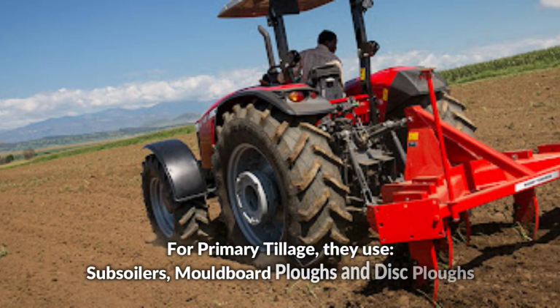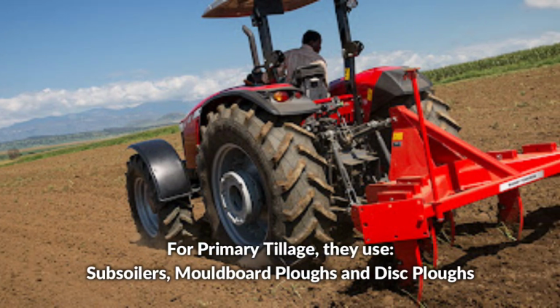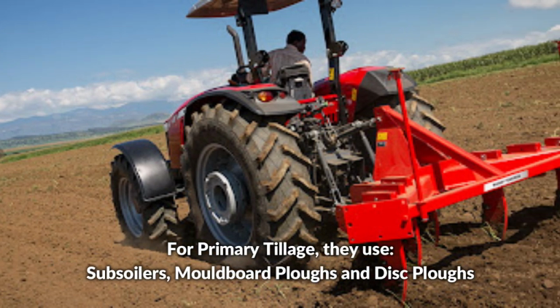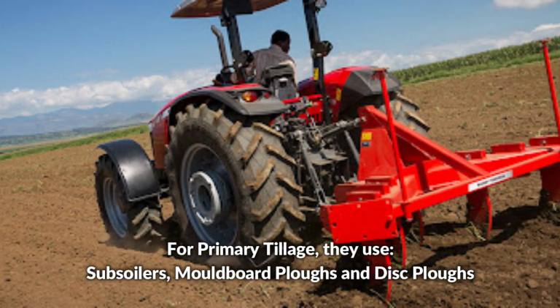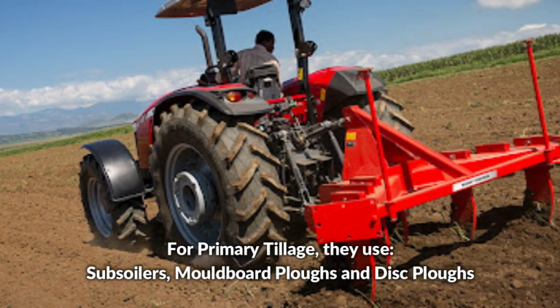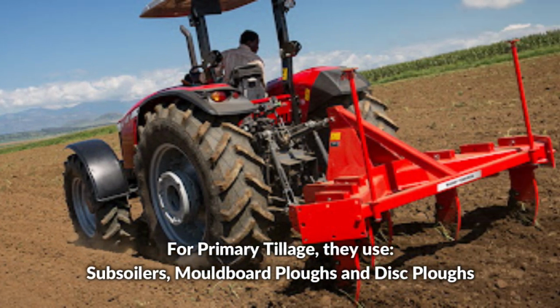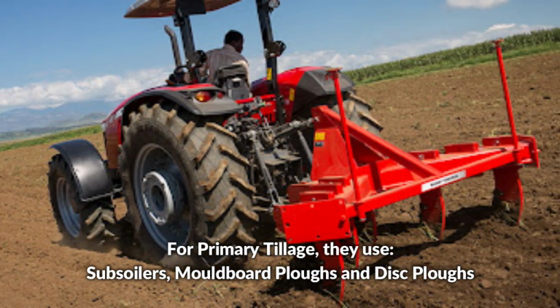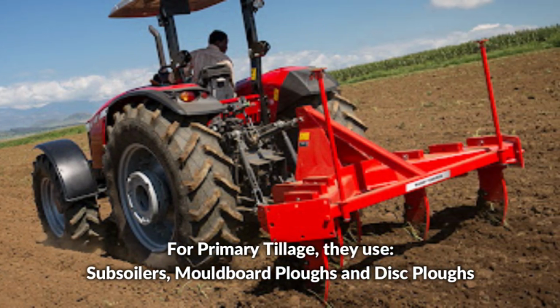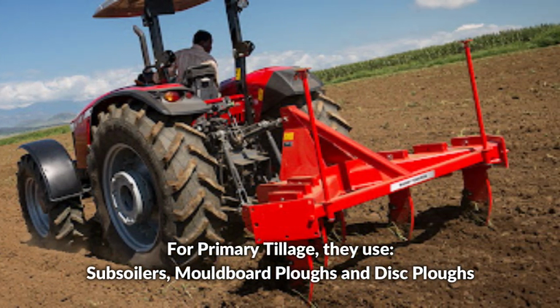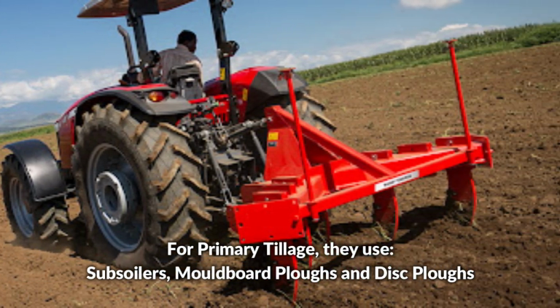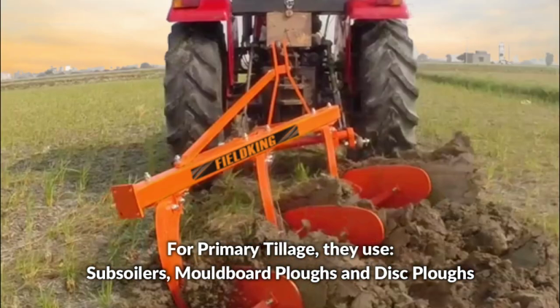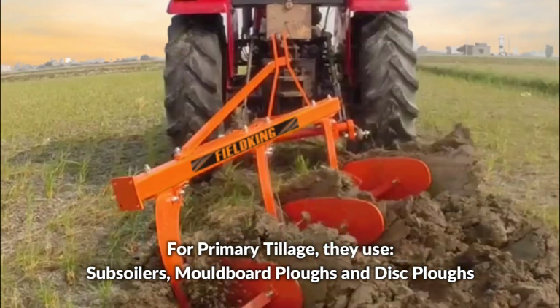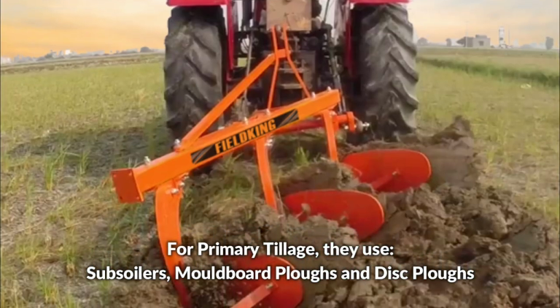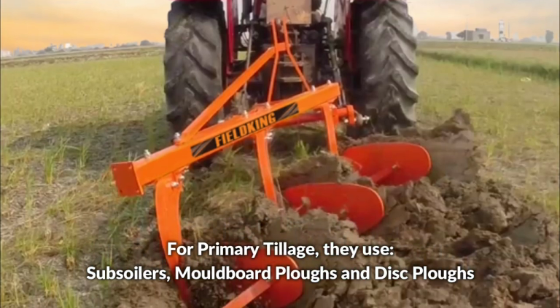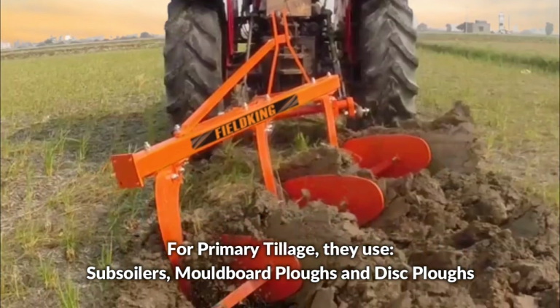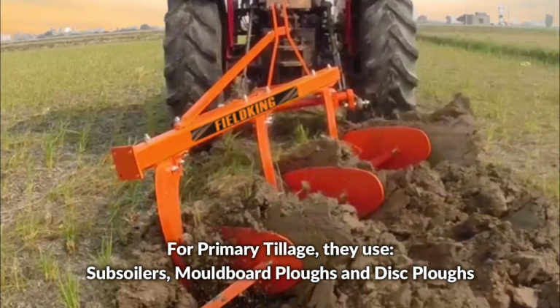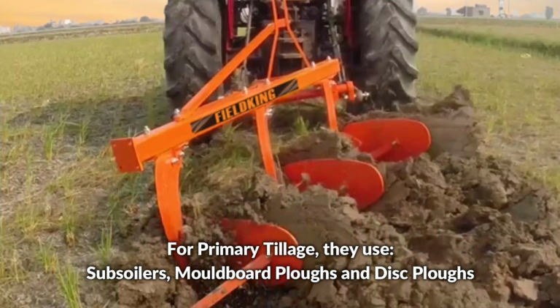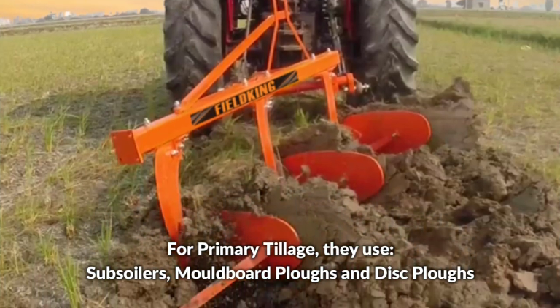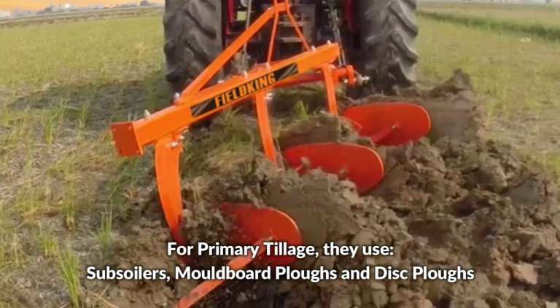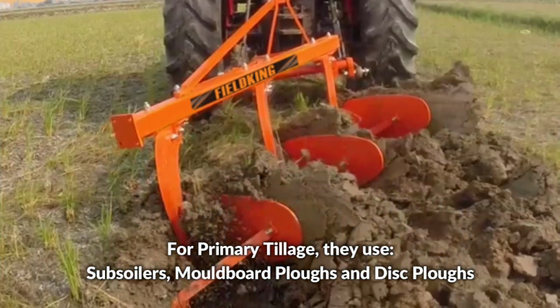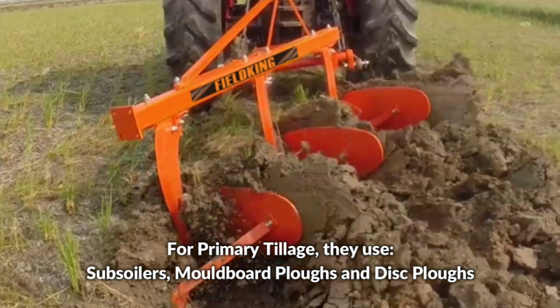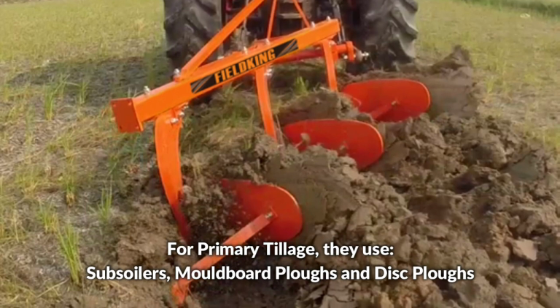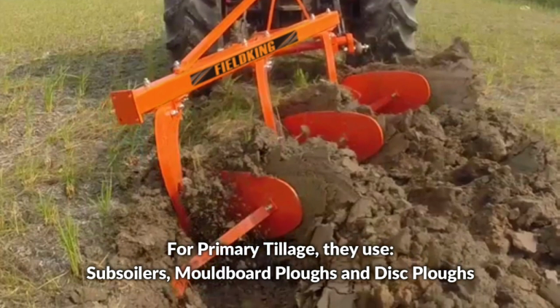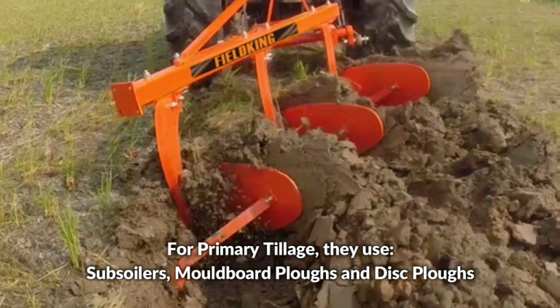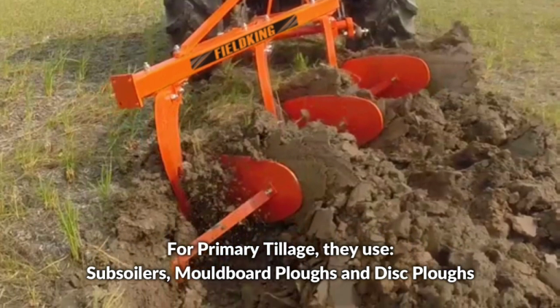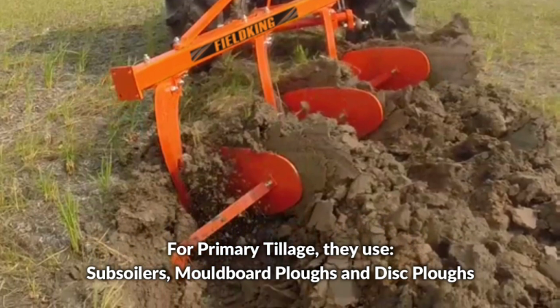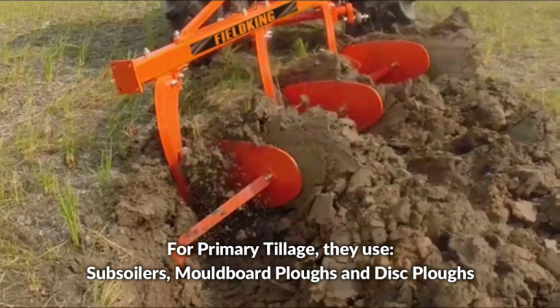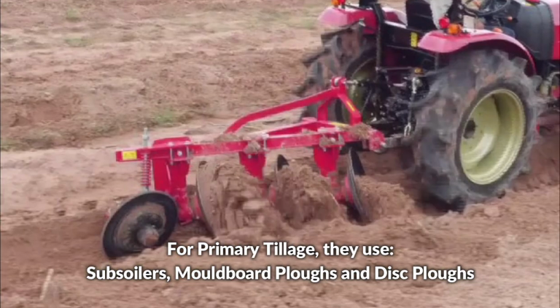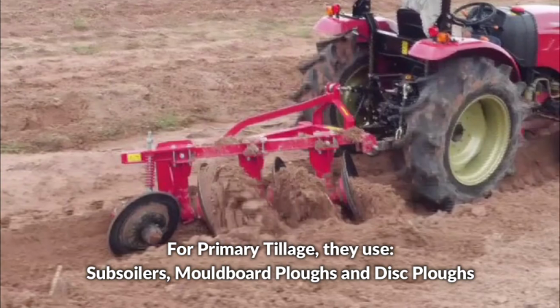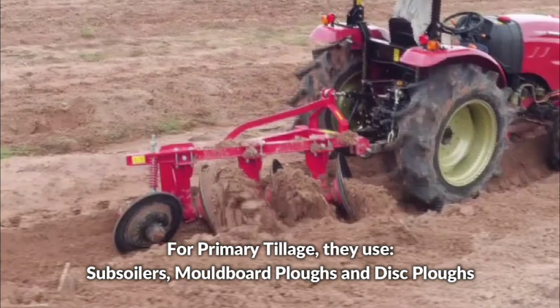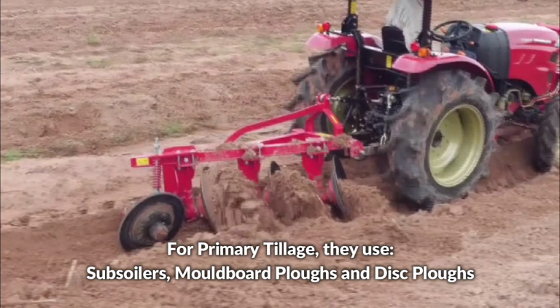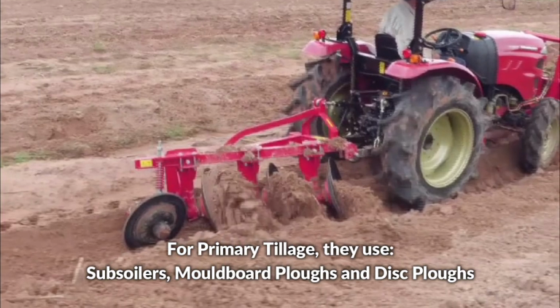For primary tillage, they use subsoilers, moldboard plows, and disc plows.